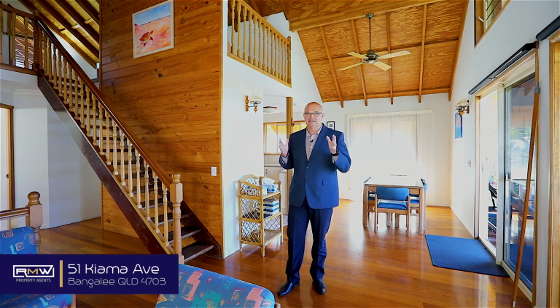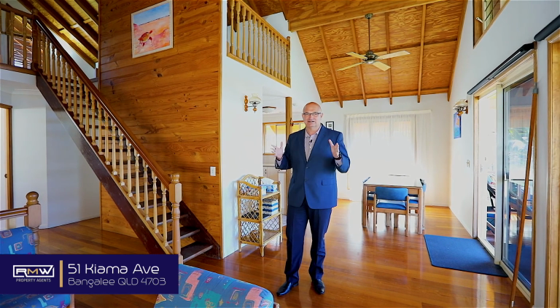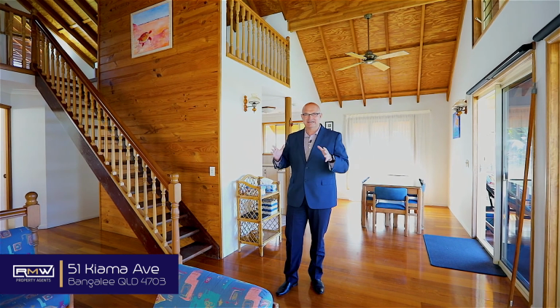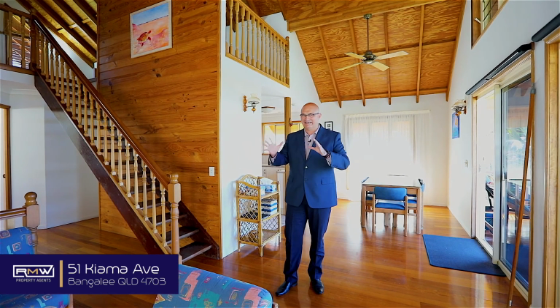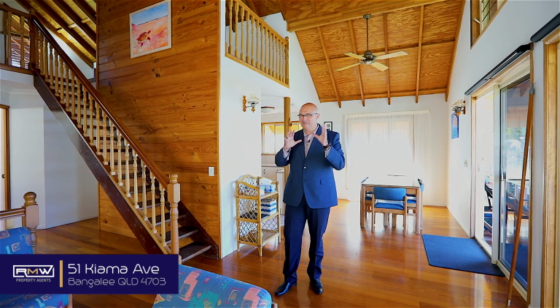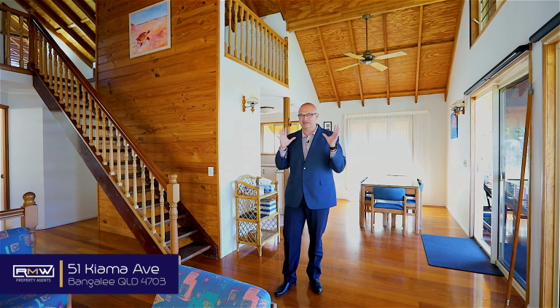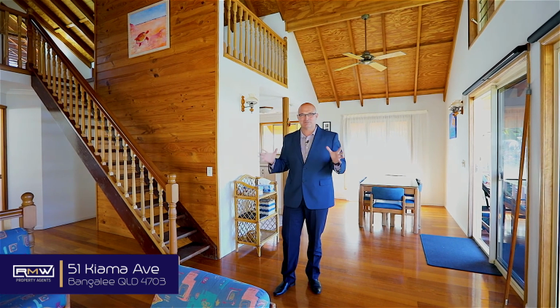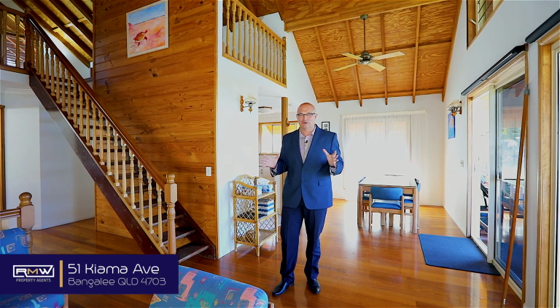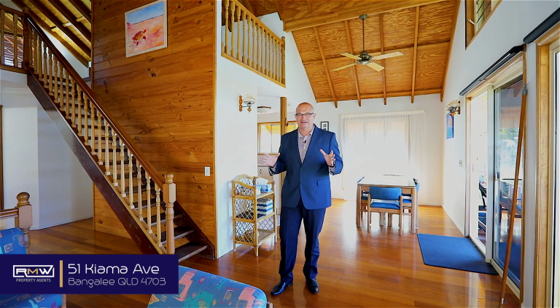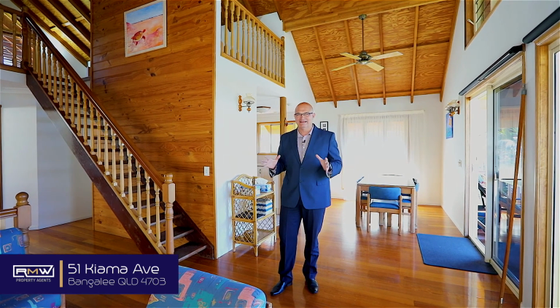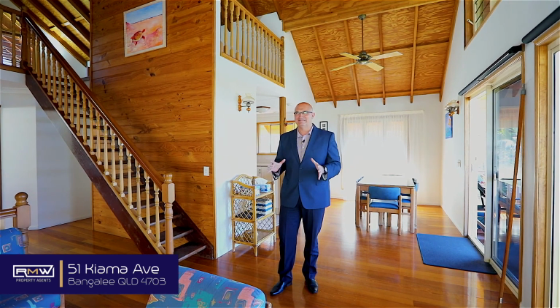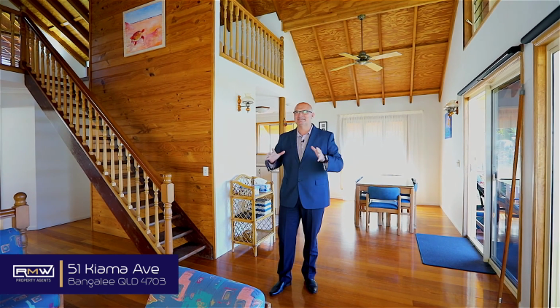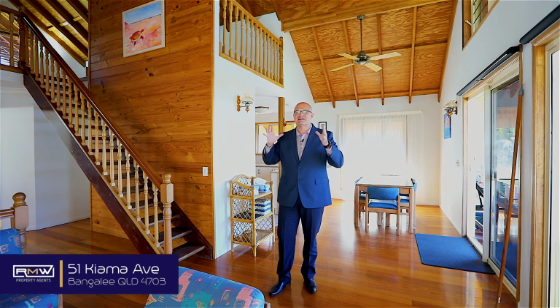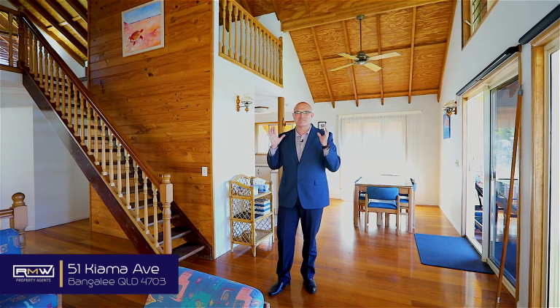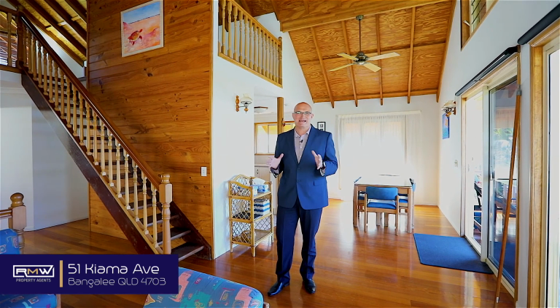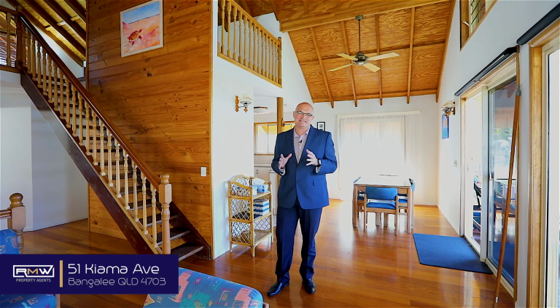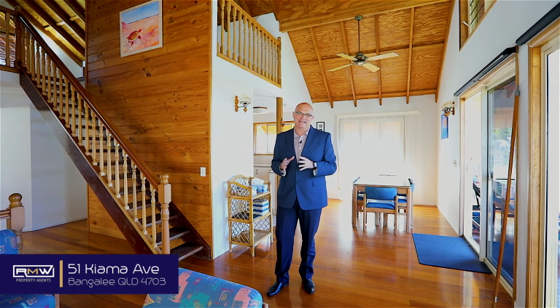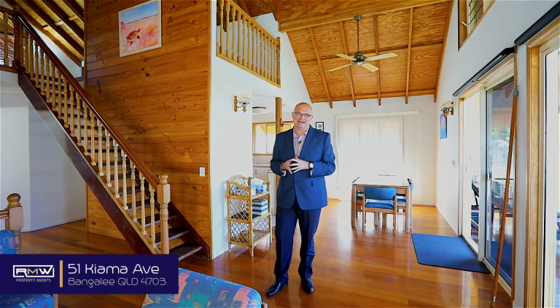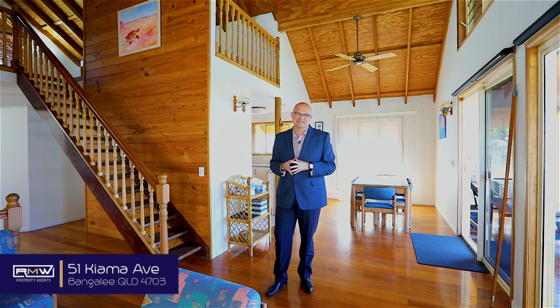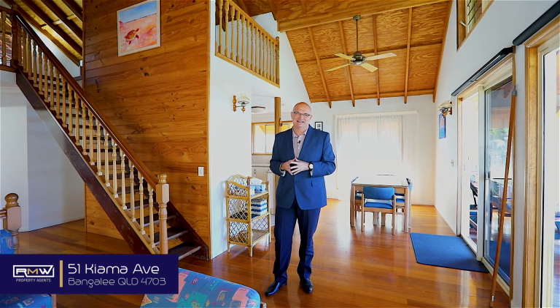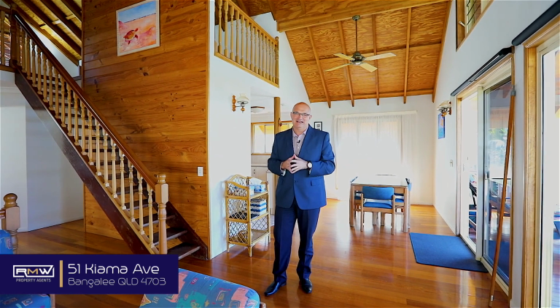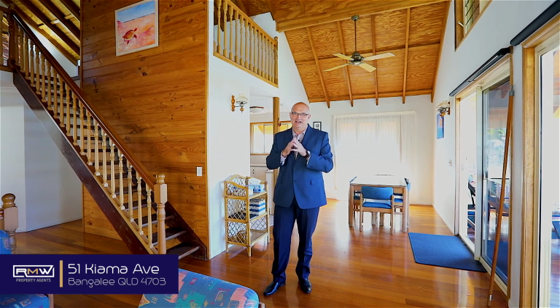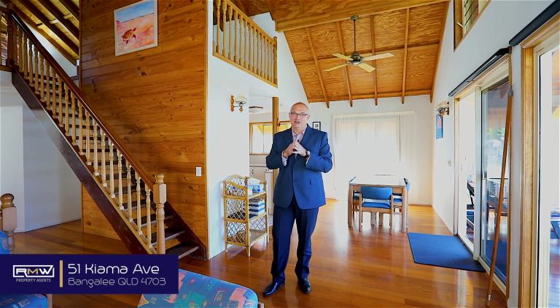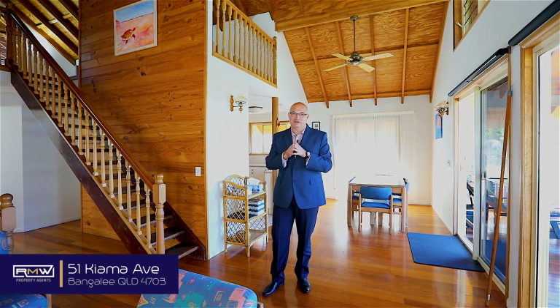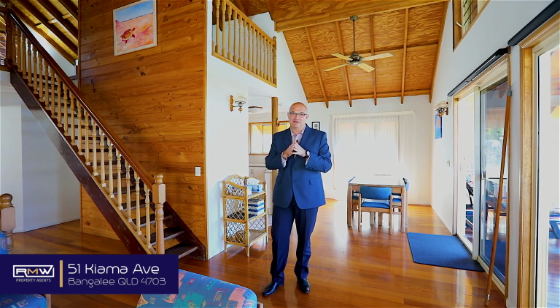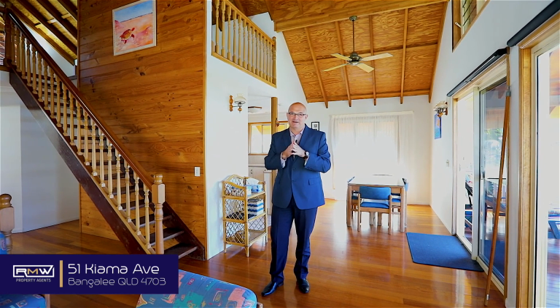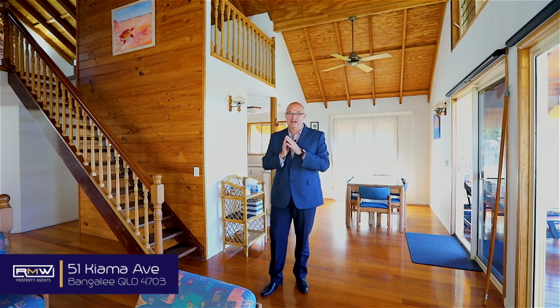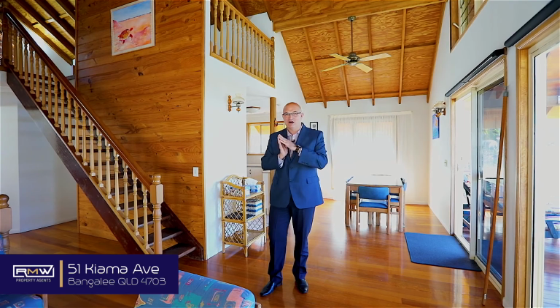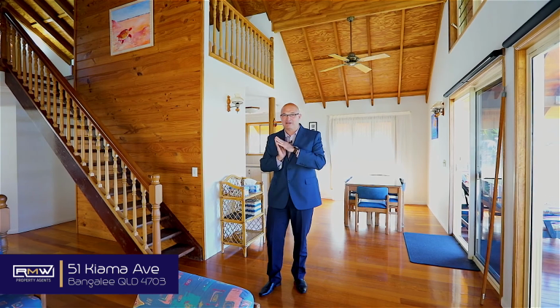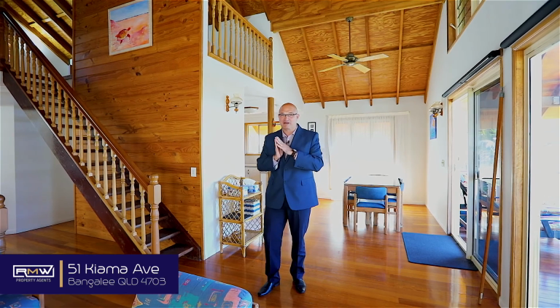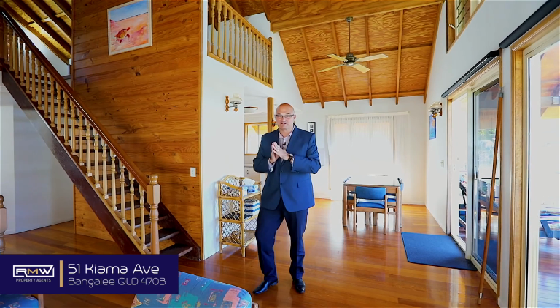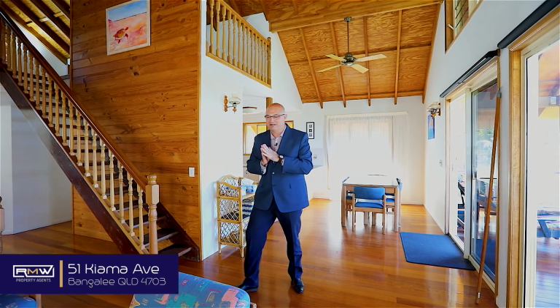Guys, keep exploring — this is an amazing house. You keep going, I'll keep going as well.